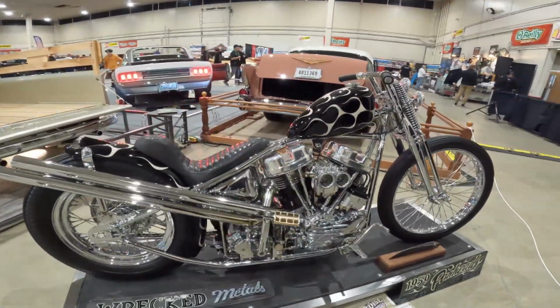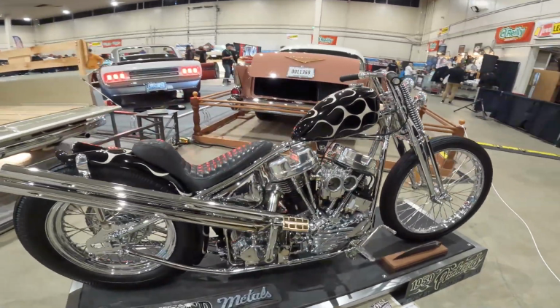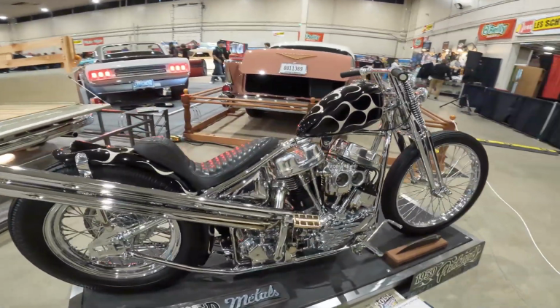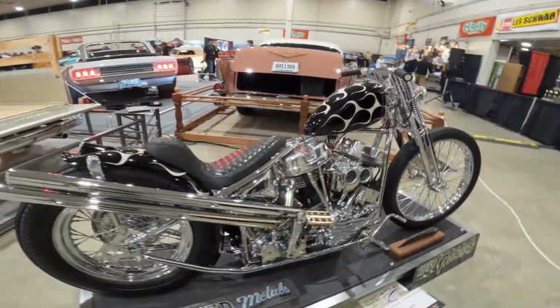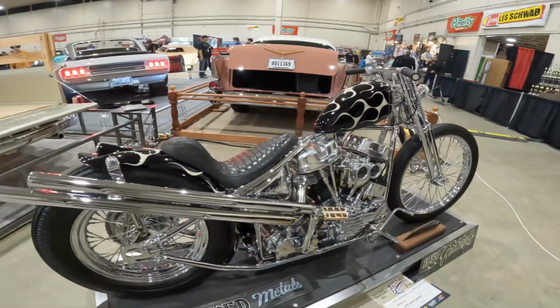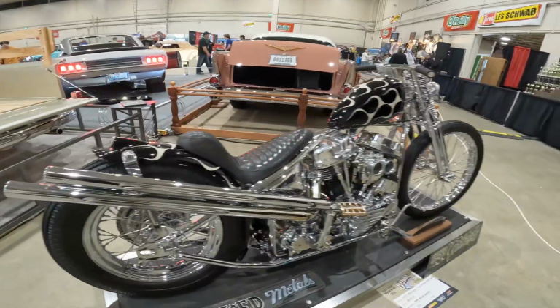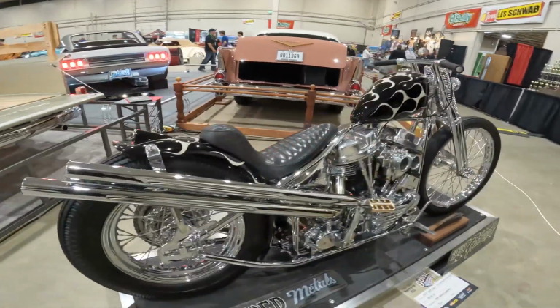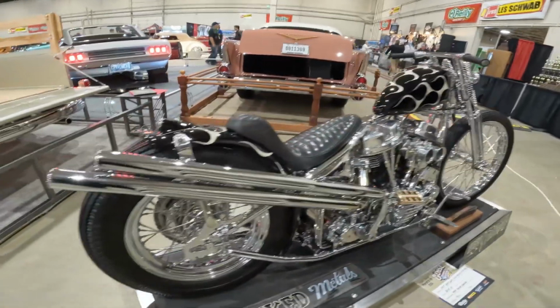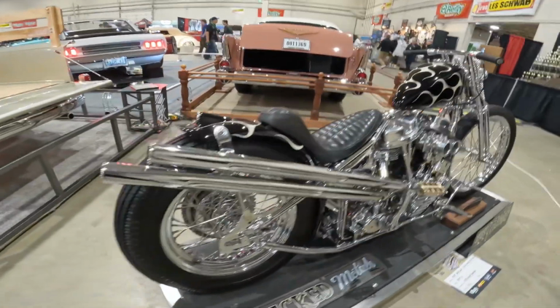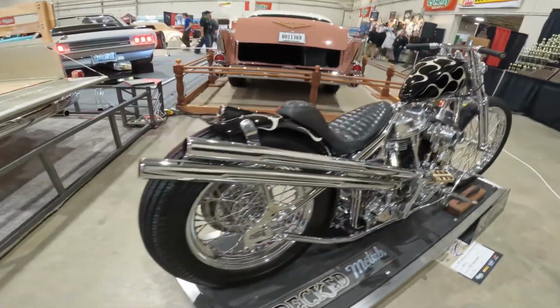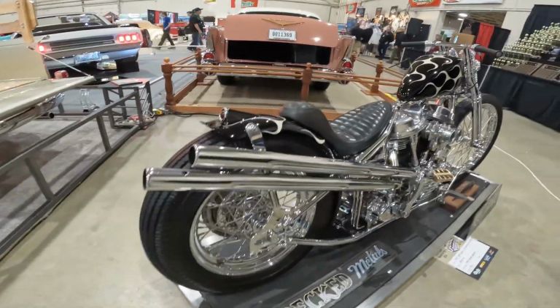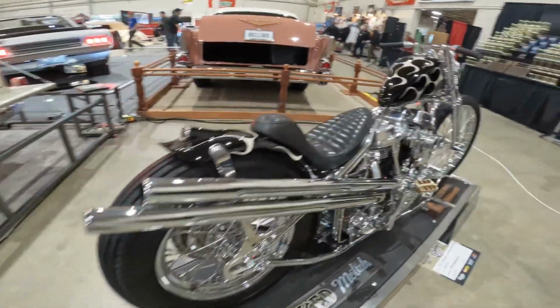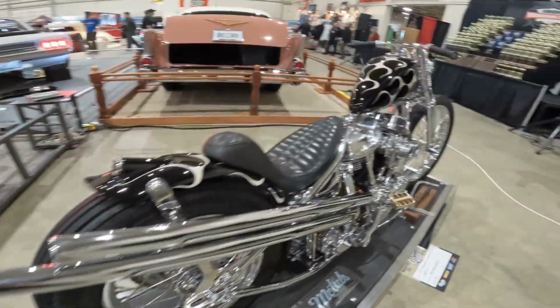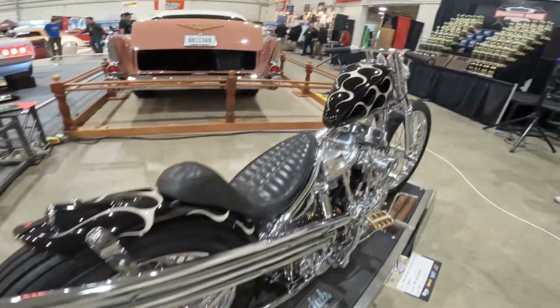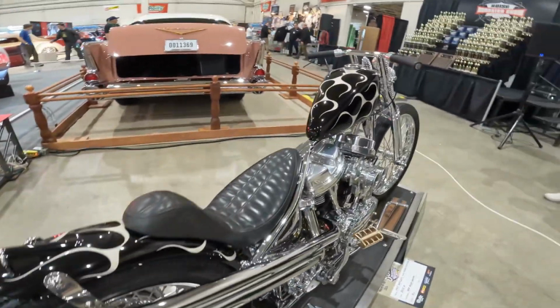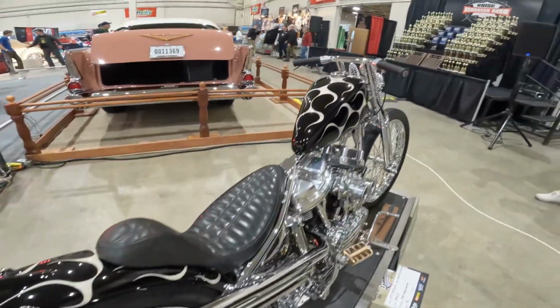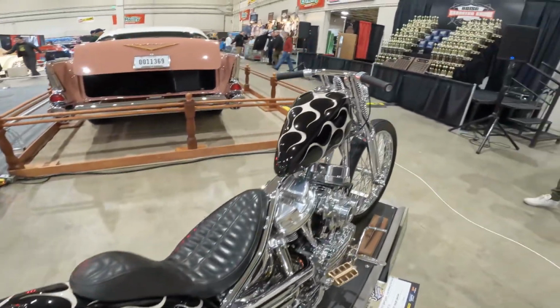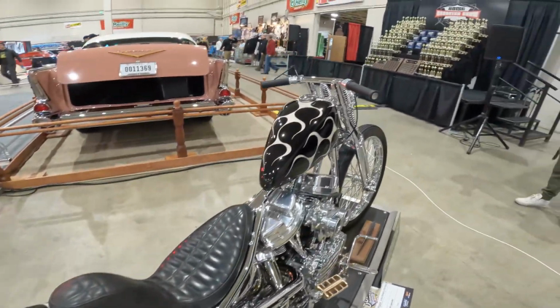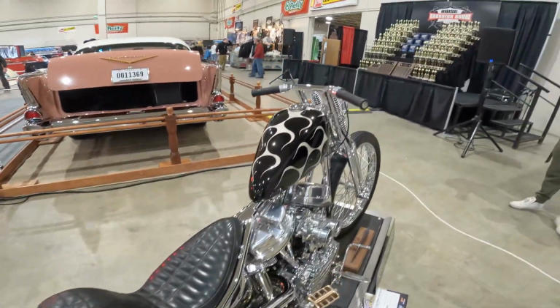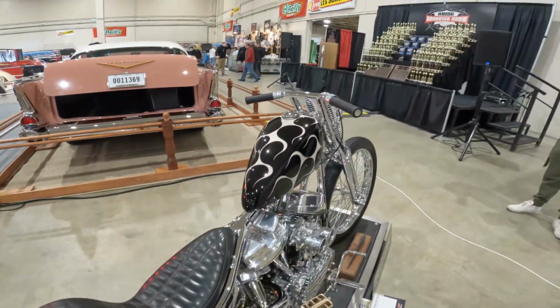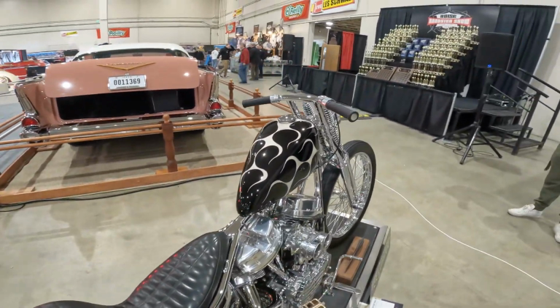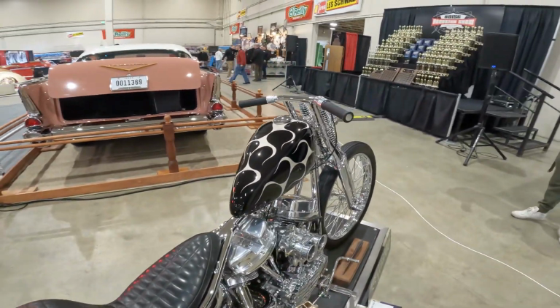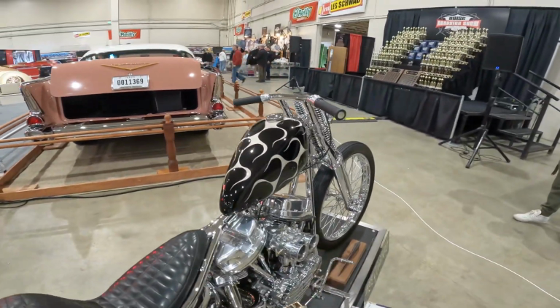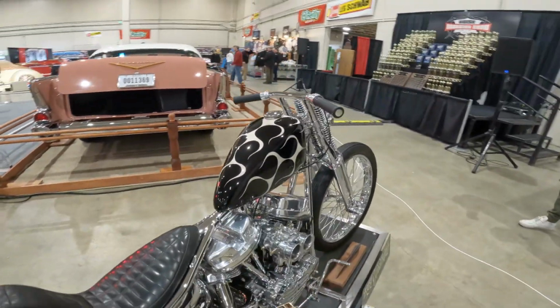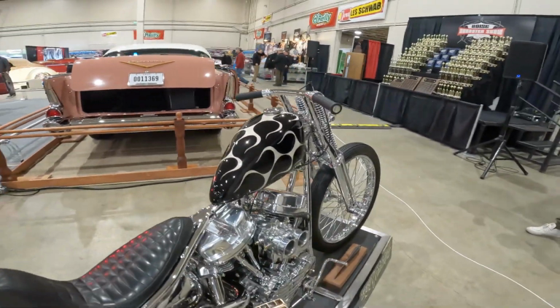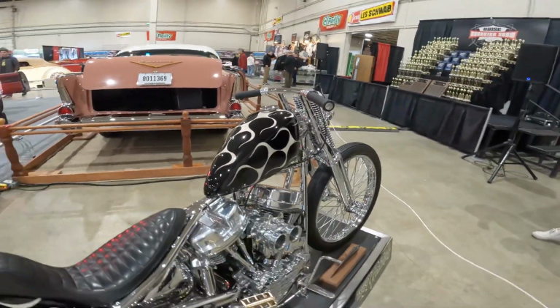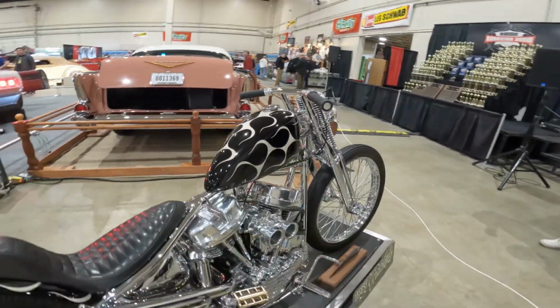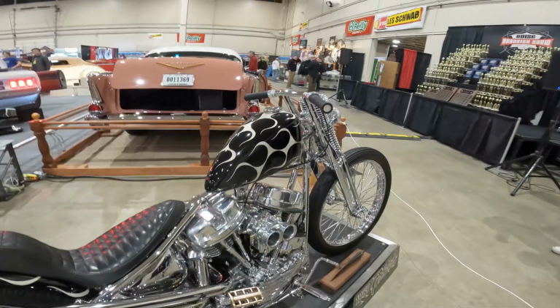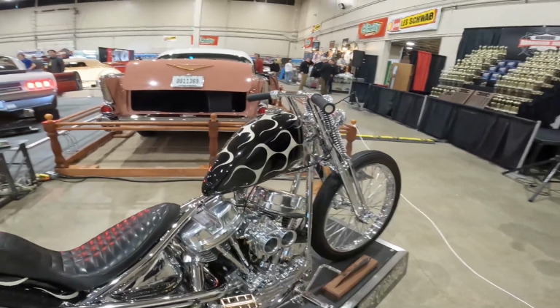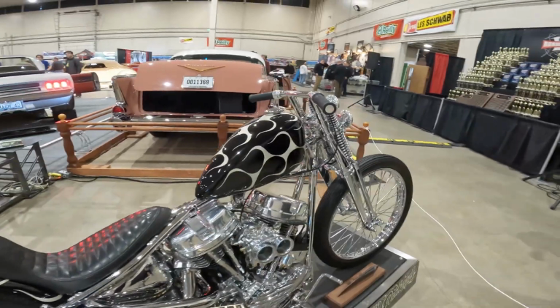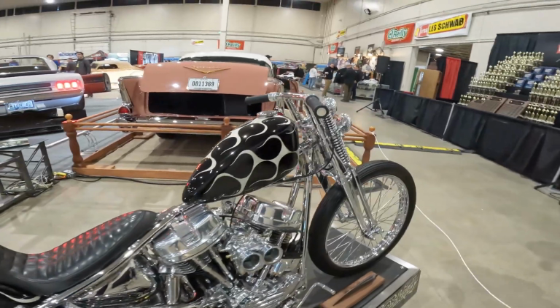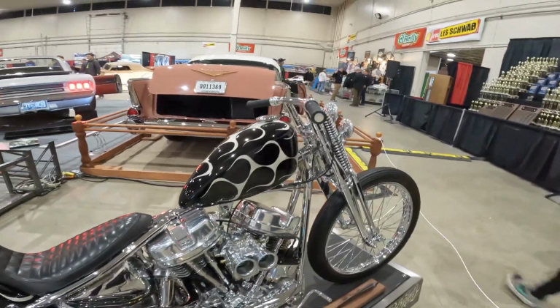Big tire cover — yes, gorgeous '57 Chevy. Right next to it, a '59 Harley-Davidson custom with Sidedraft Weber carbs. Pretty, pretty bike. A little bit of everything here at the Boise Roadster Show.